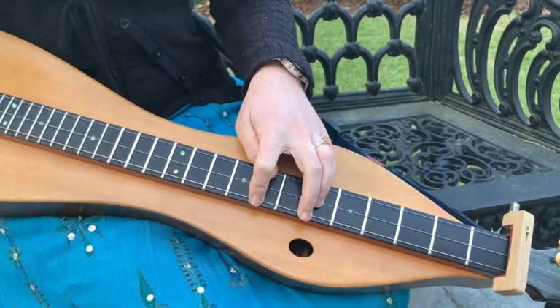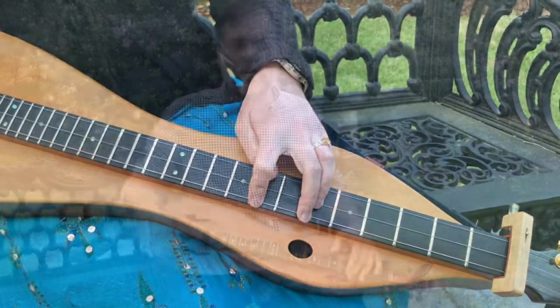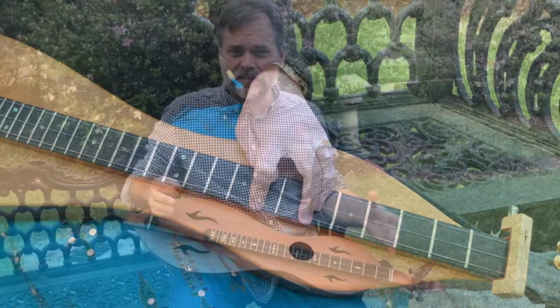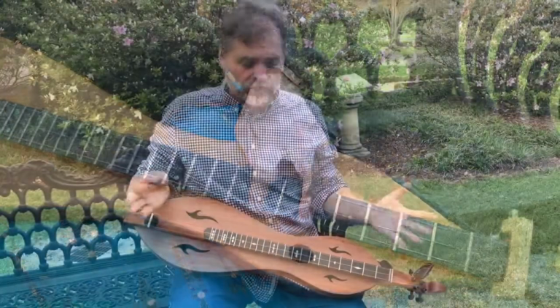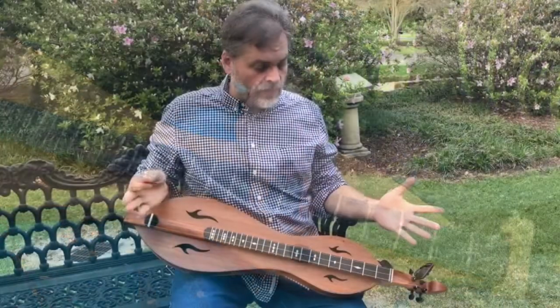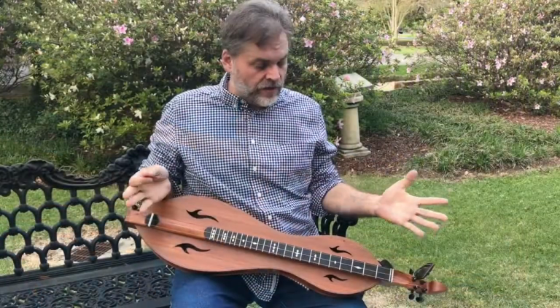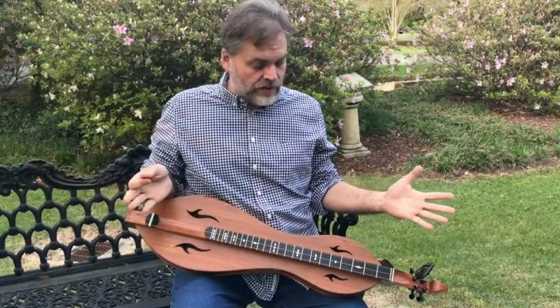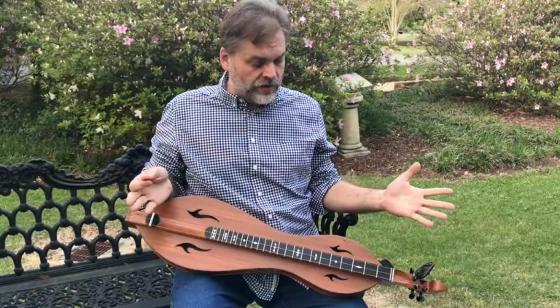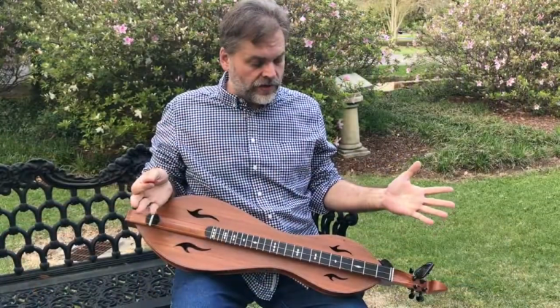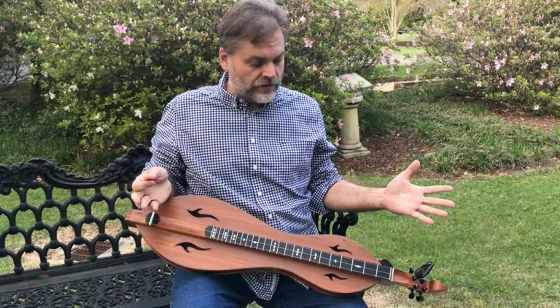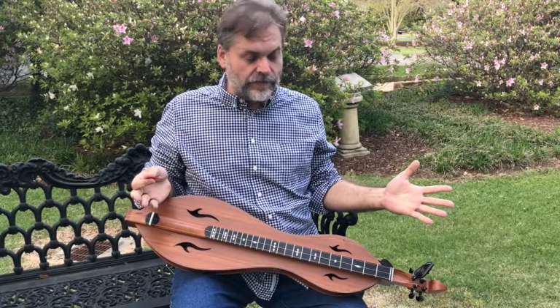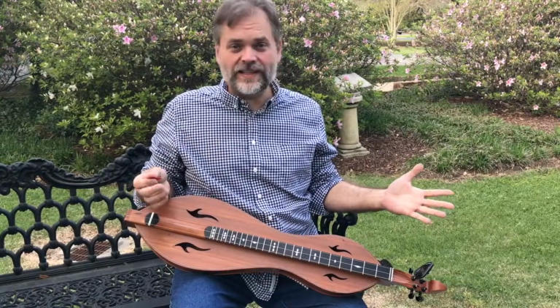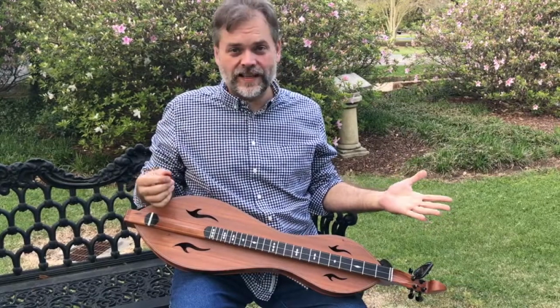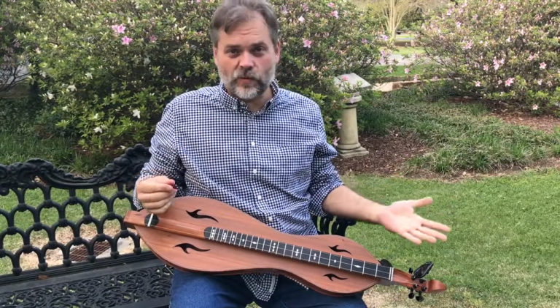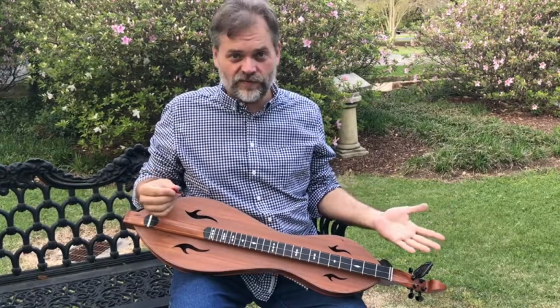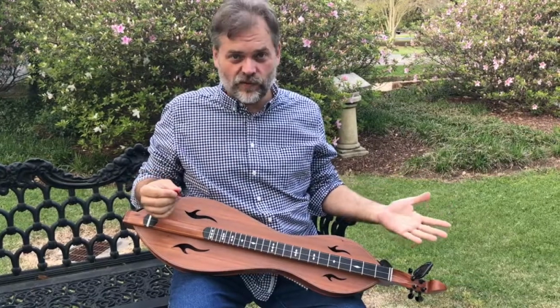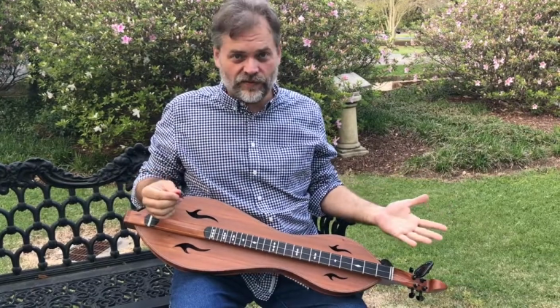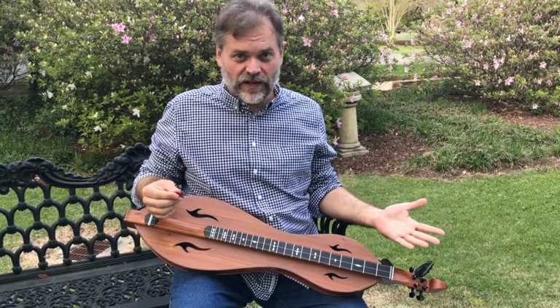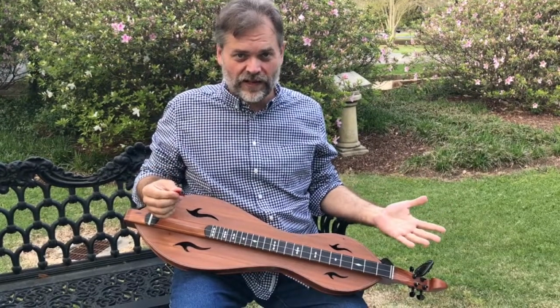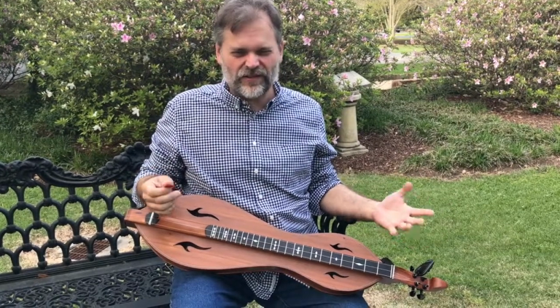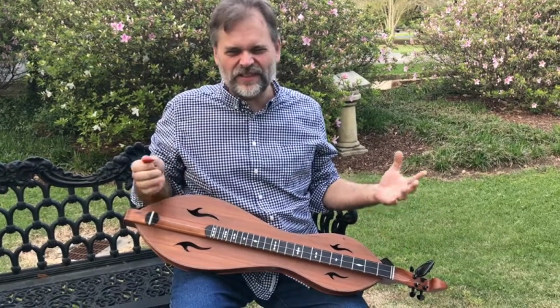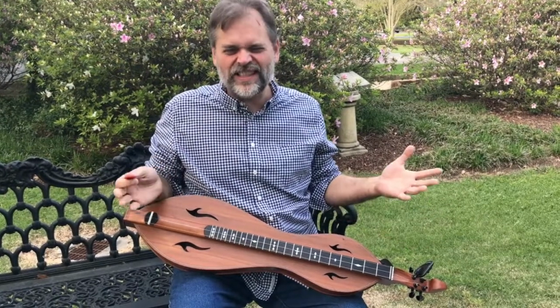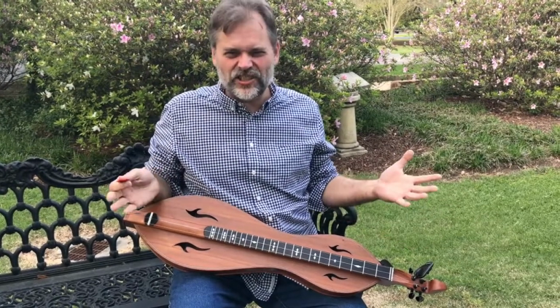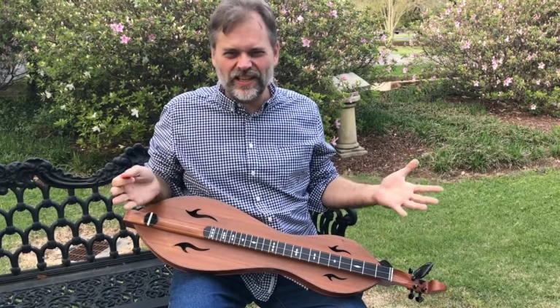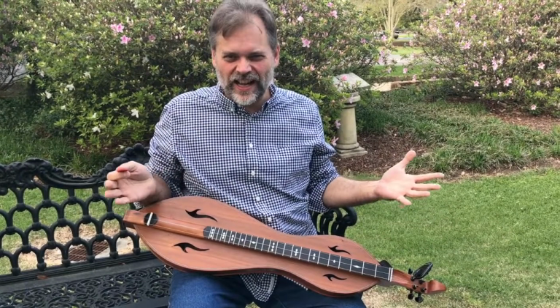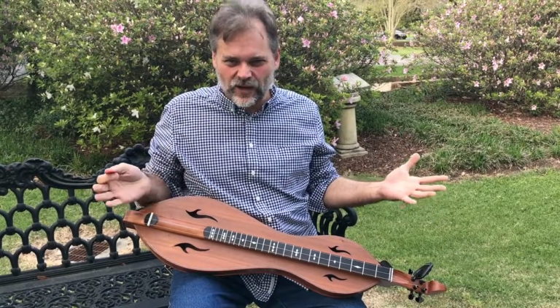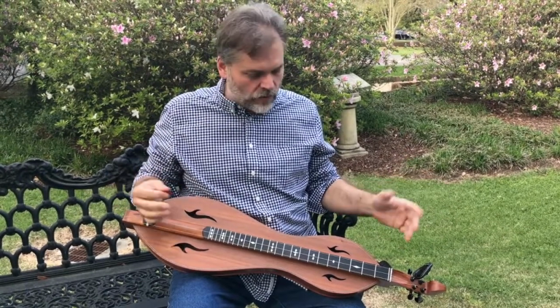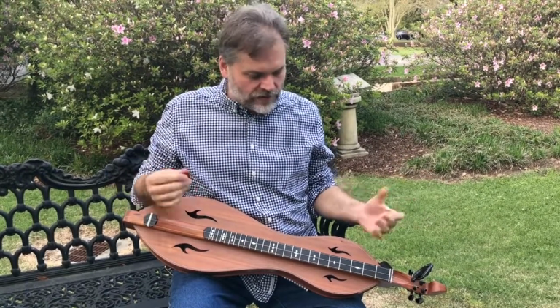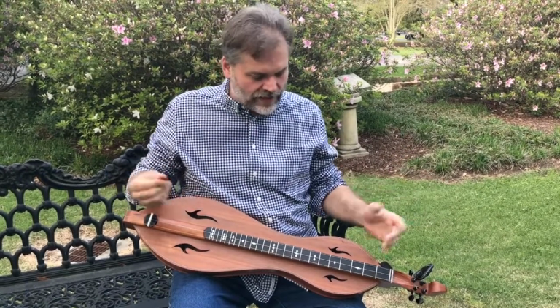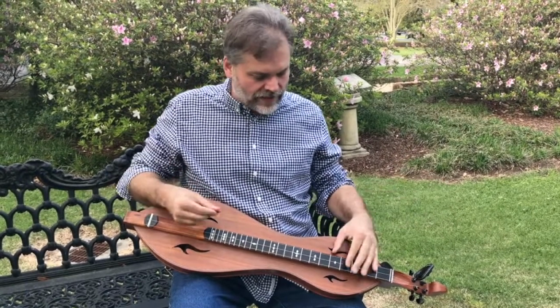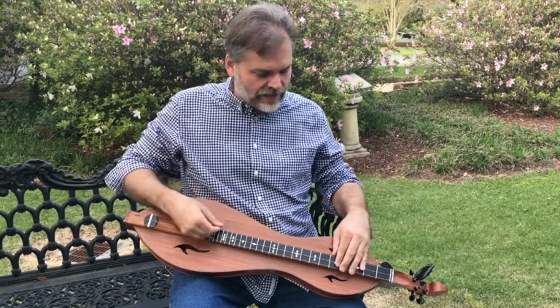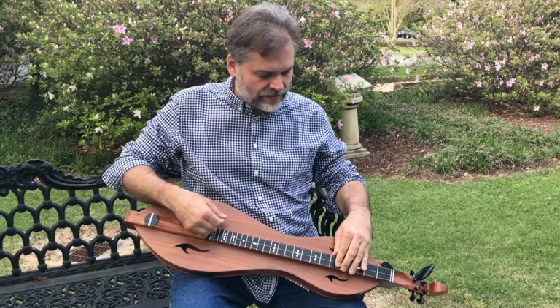All right, so you can do a basic 1, 4, 5 — or D, G, and A chords — like this.